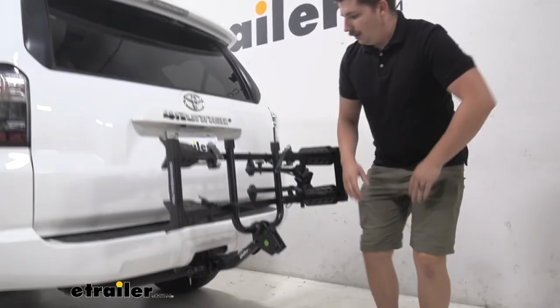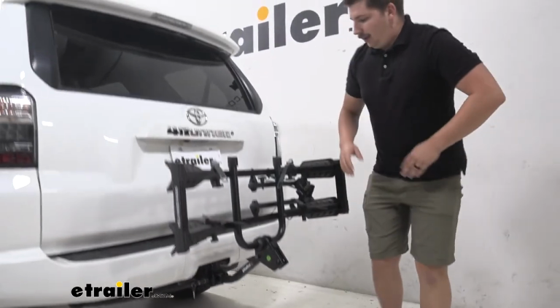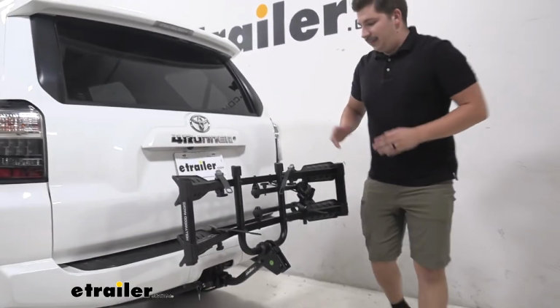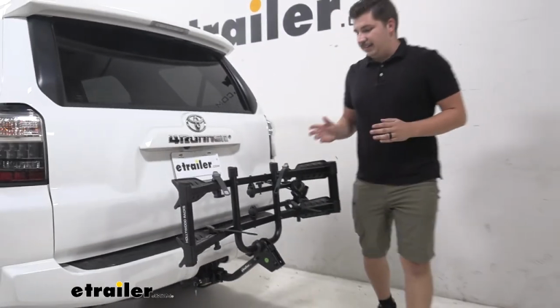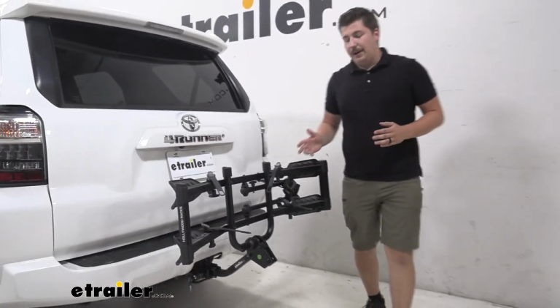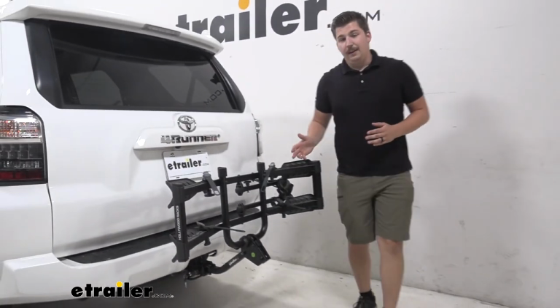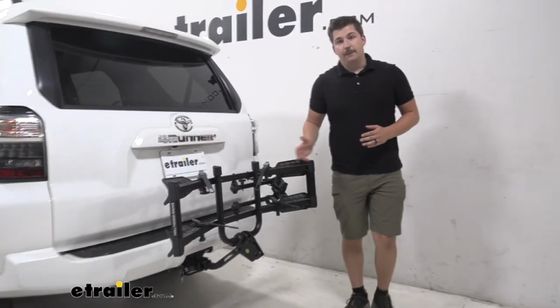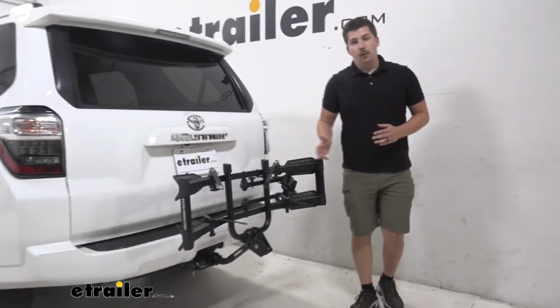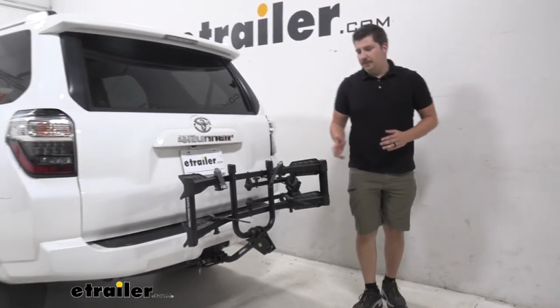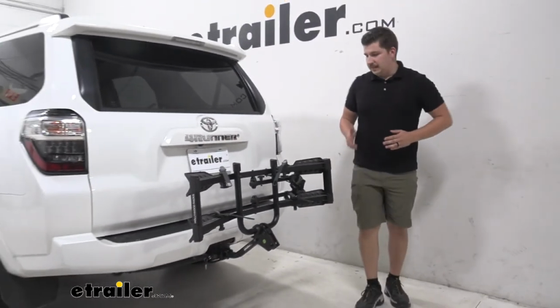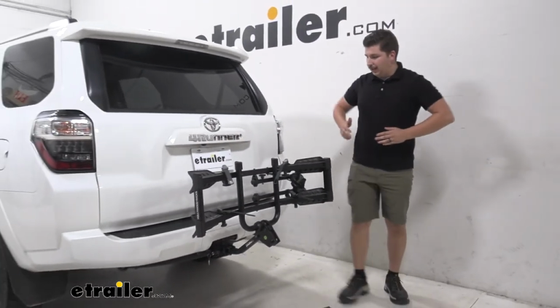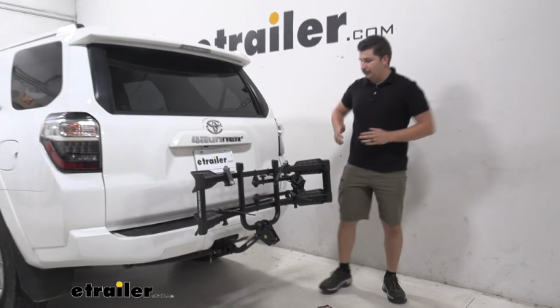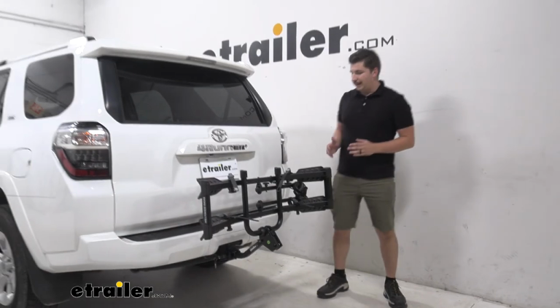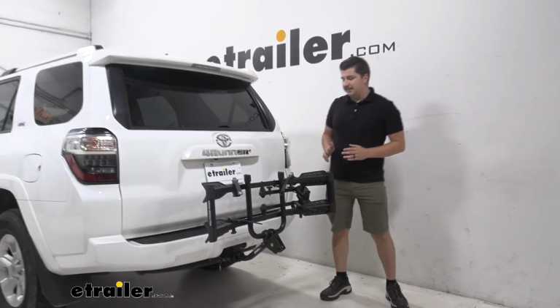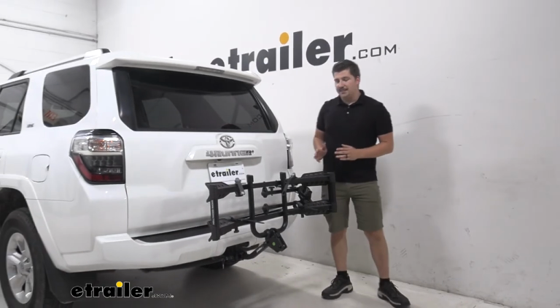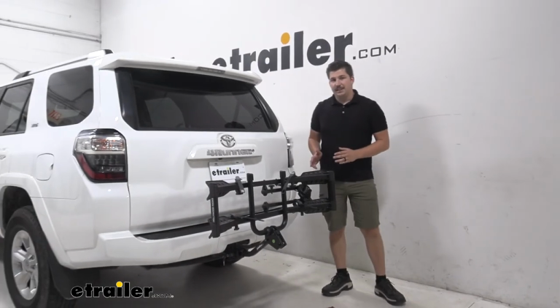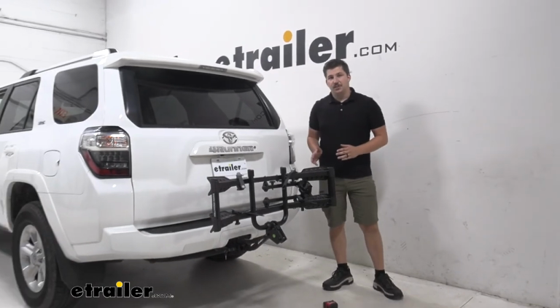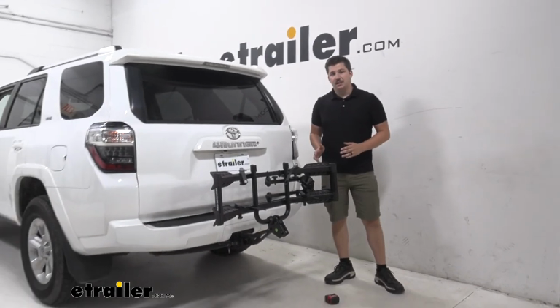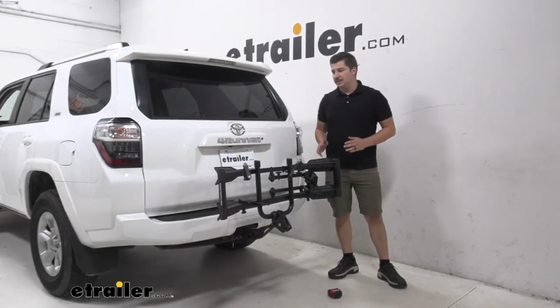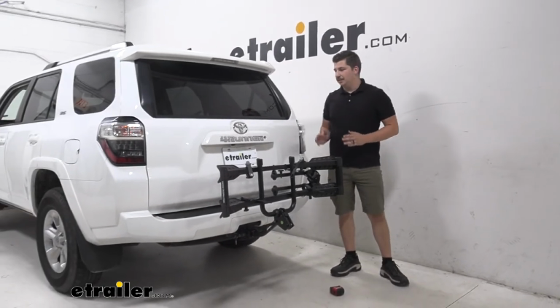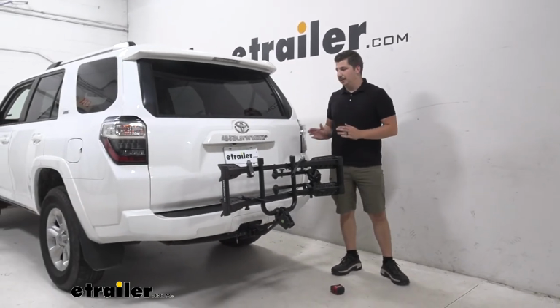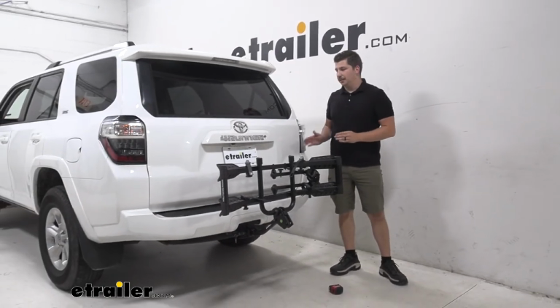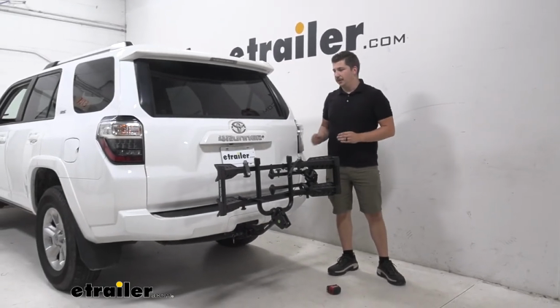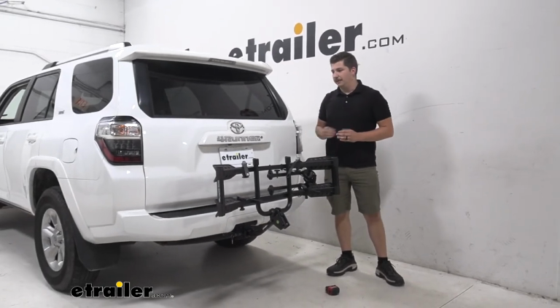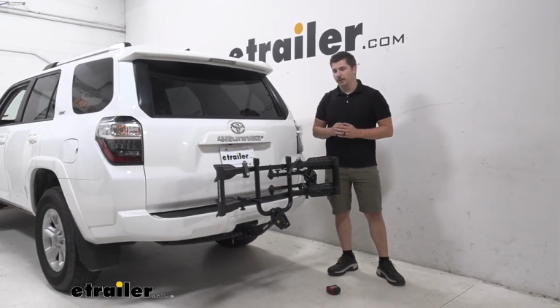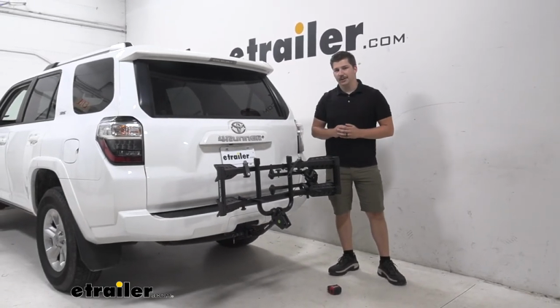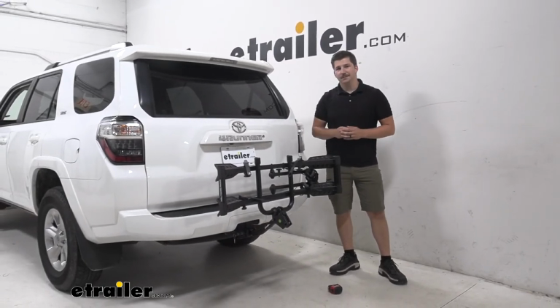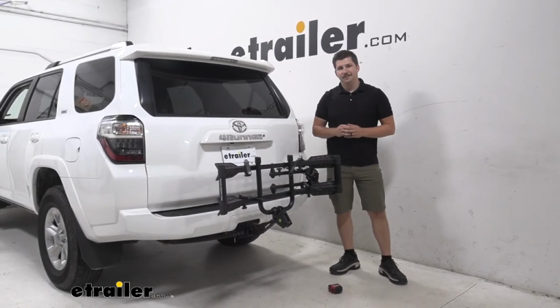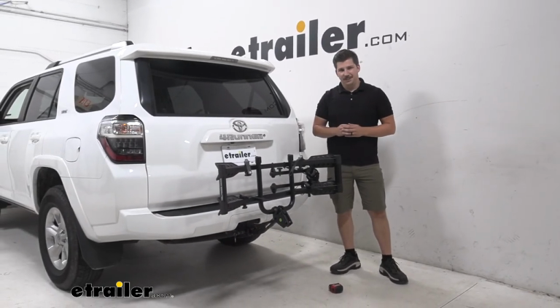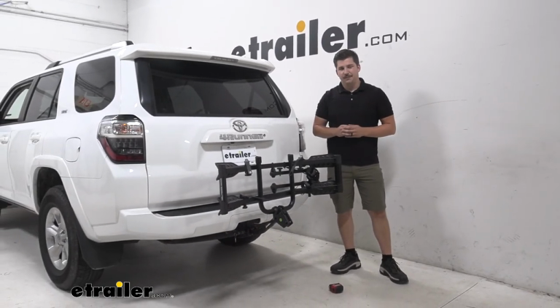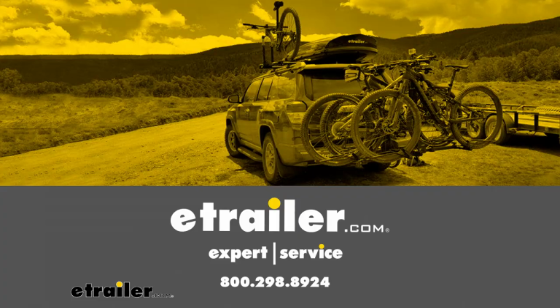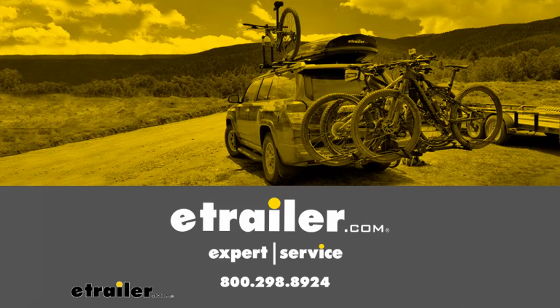And that's about it for the Hollywood Racks Destination here on our Toyota 4Runner. Thanks for watching.